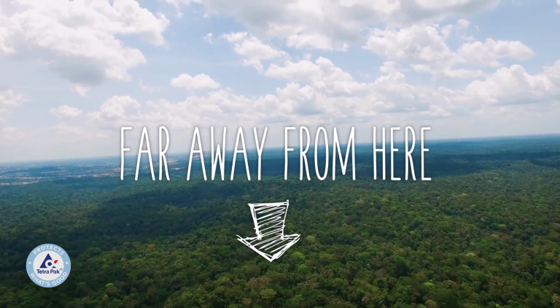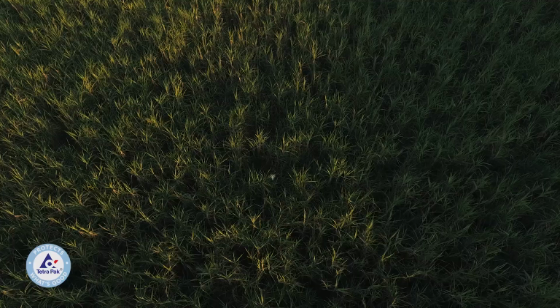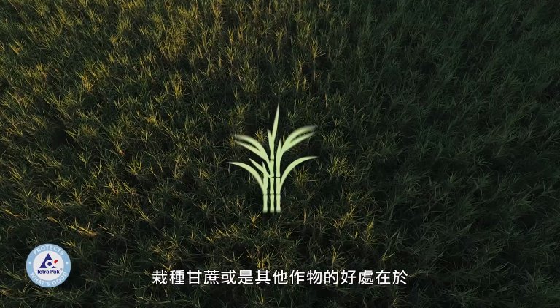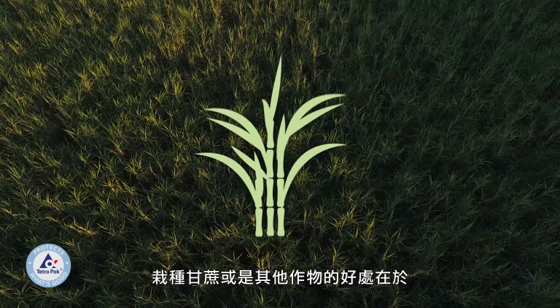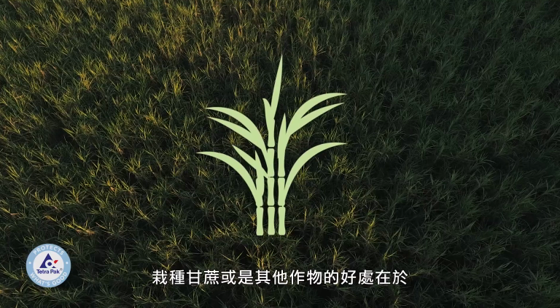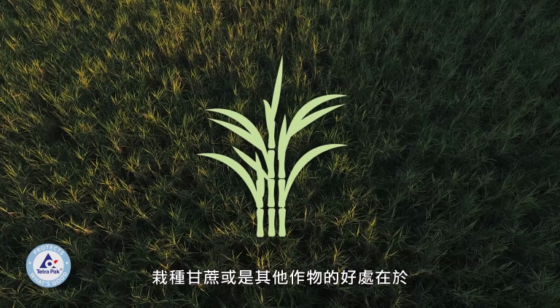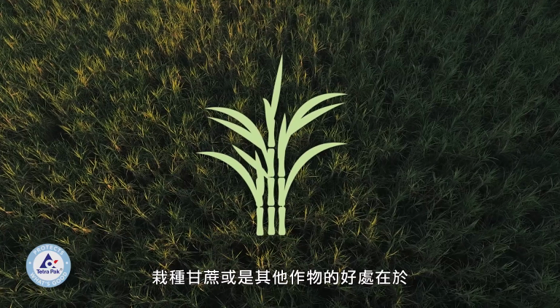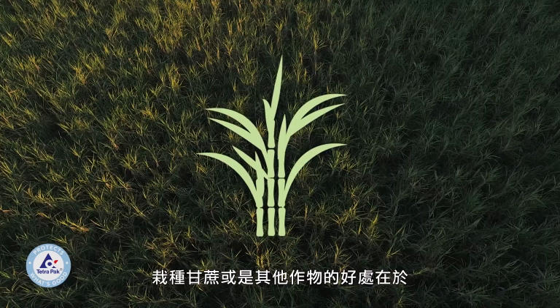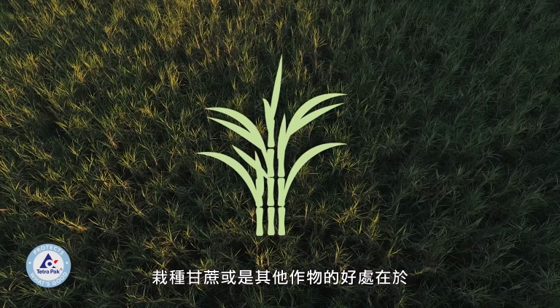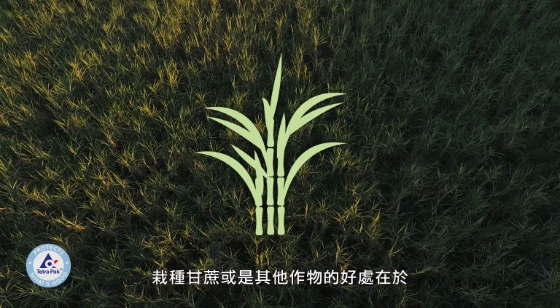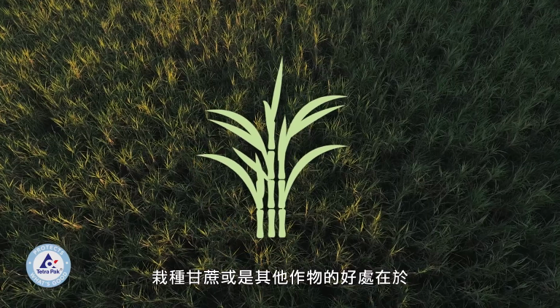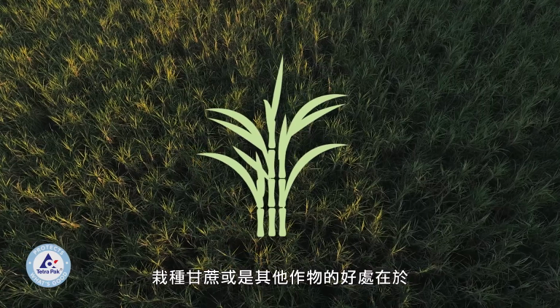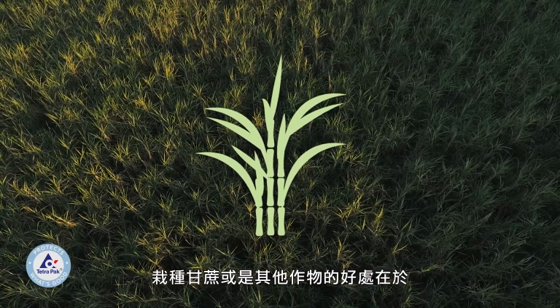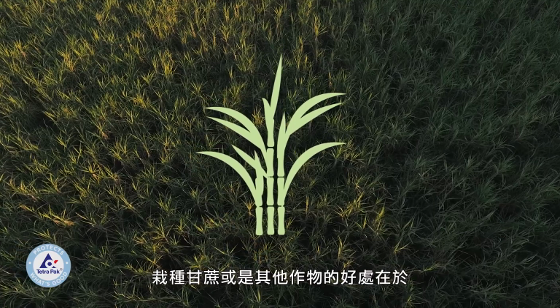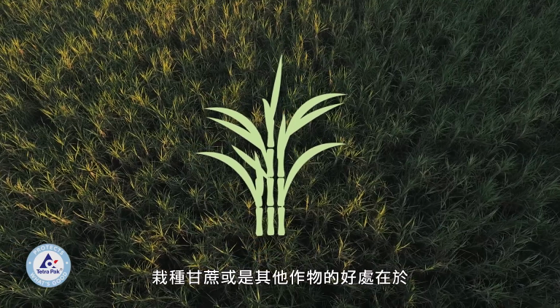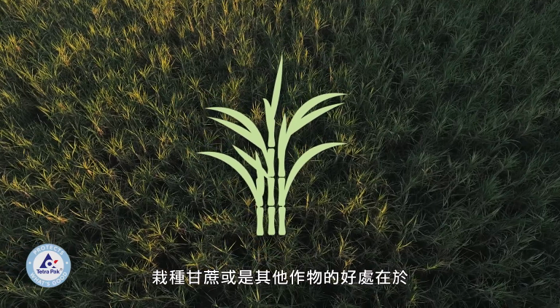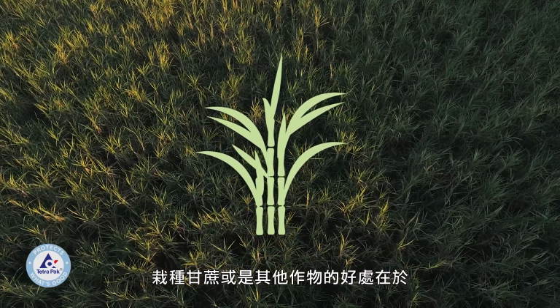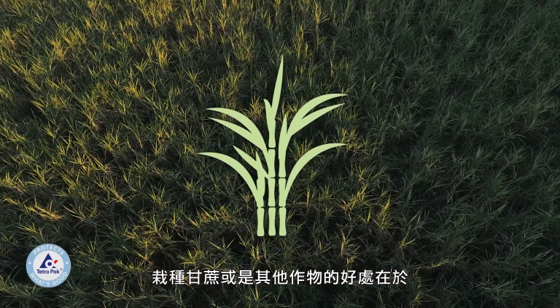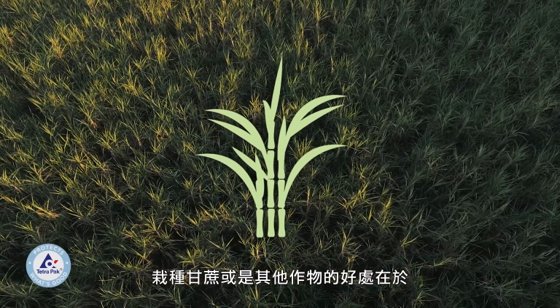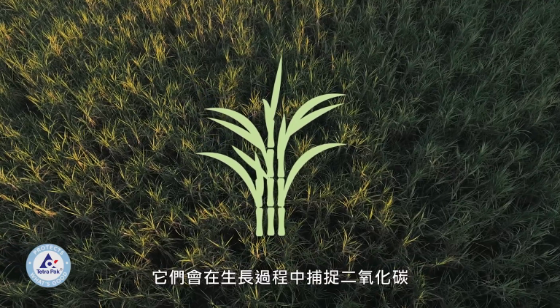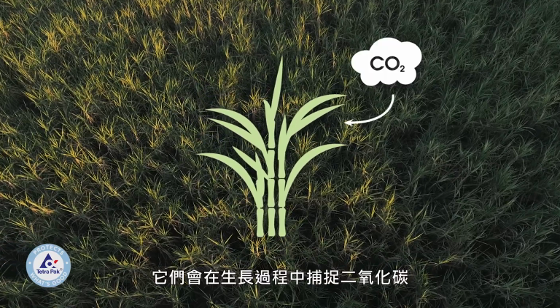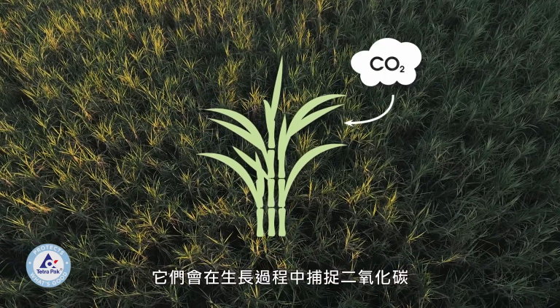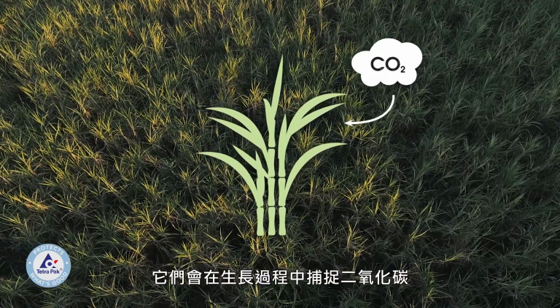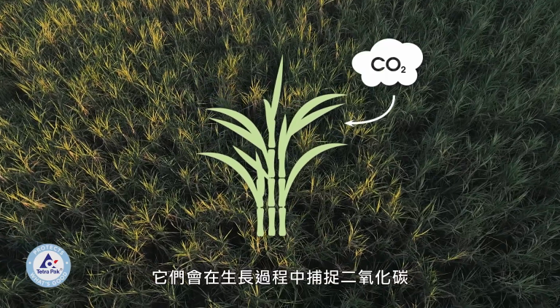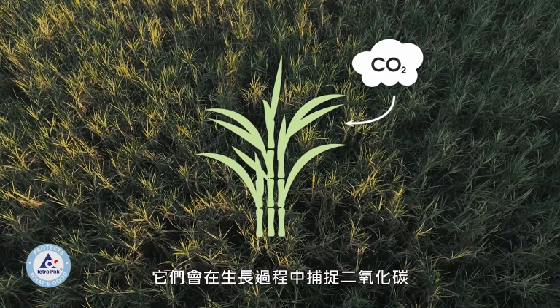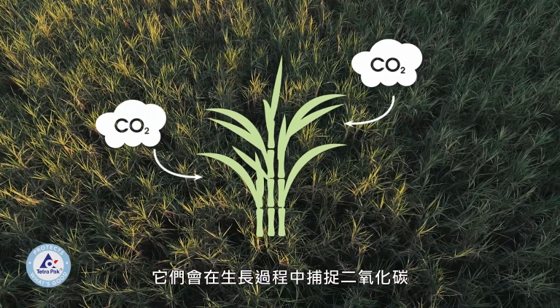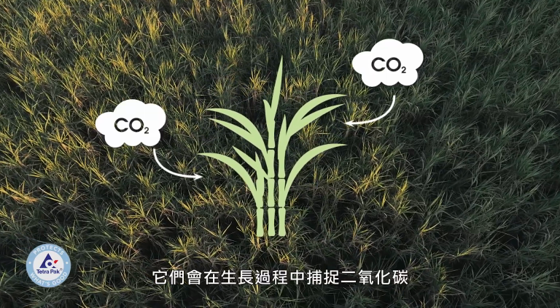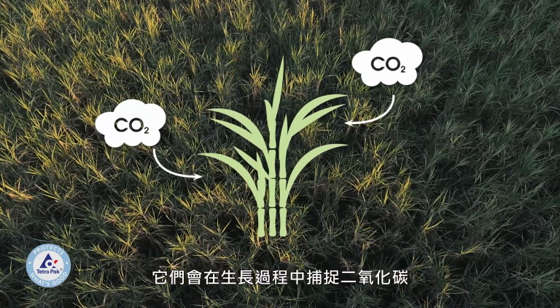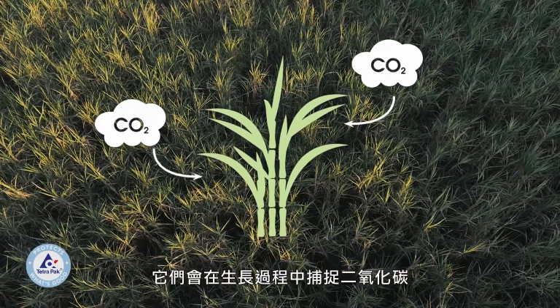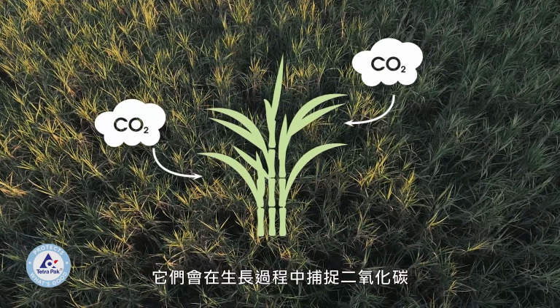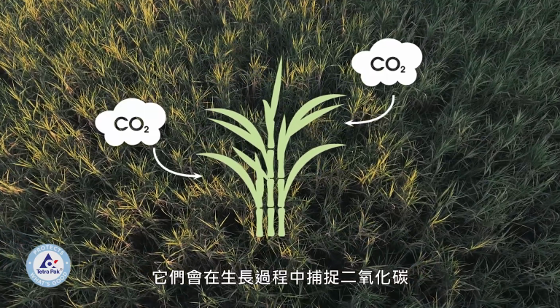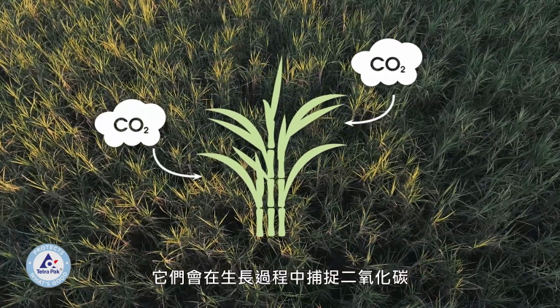The good thing about growing sugarcane, or any plants, is that they capture CO2 in their growing process.